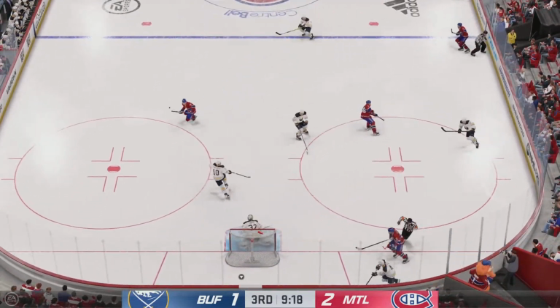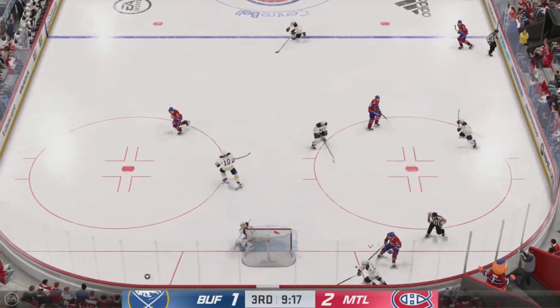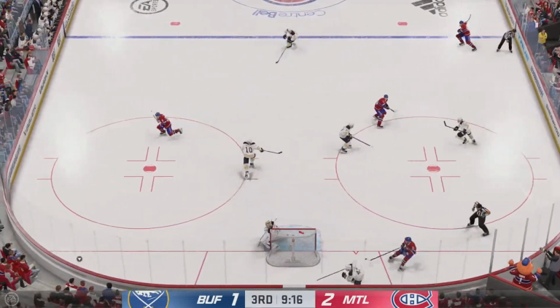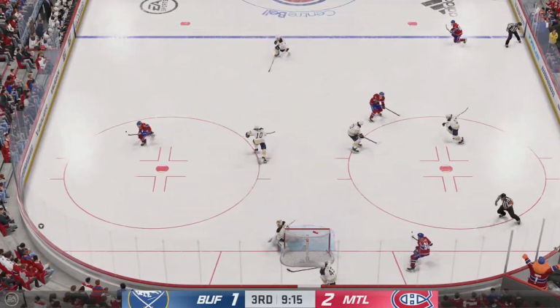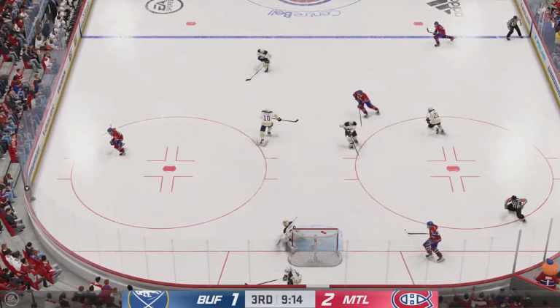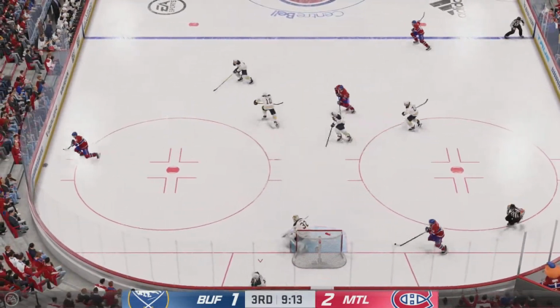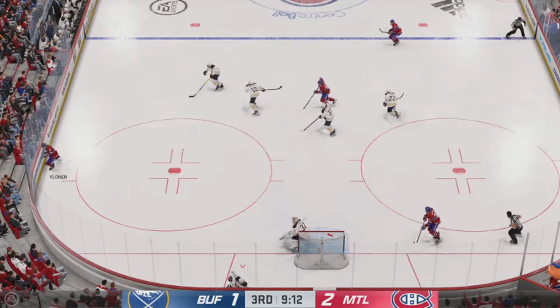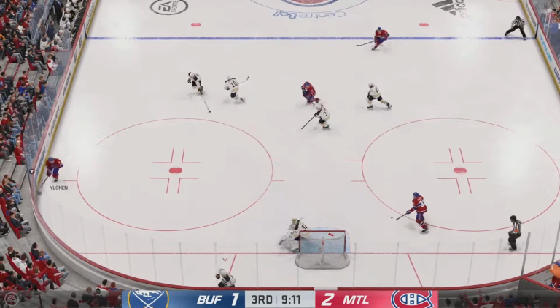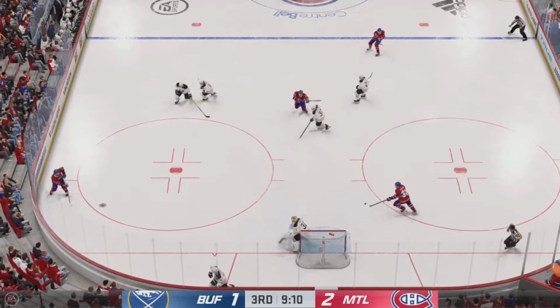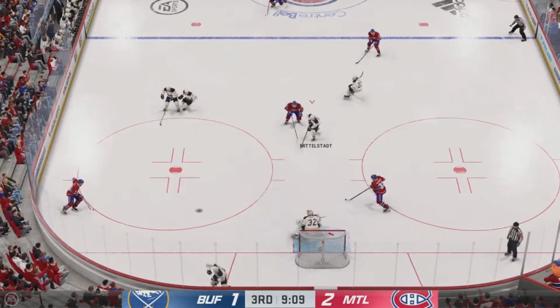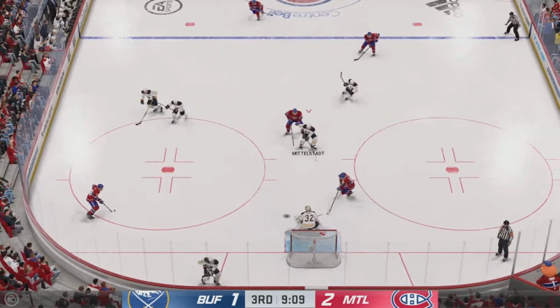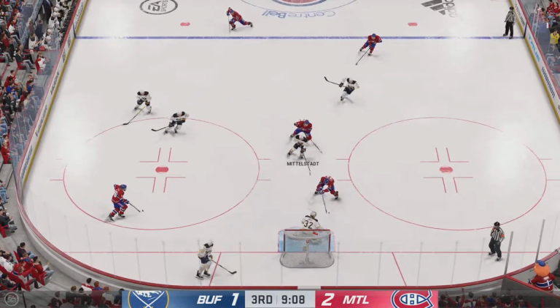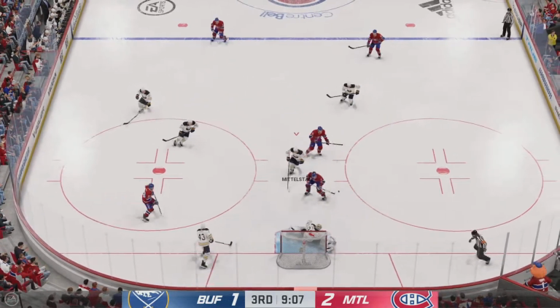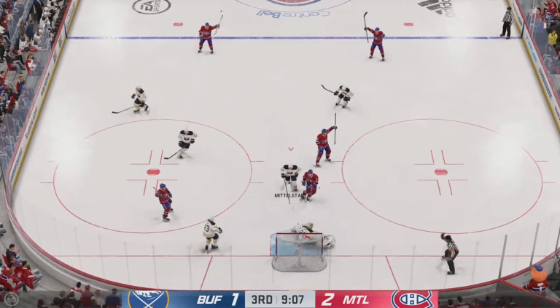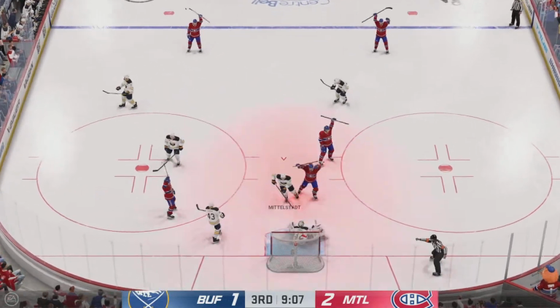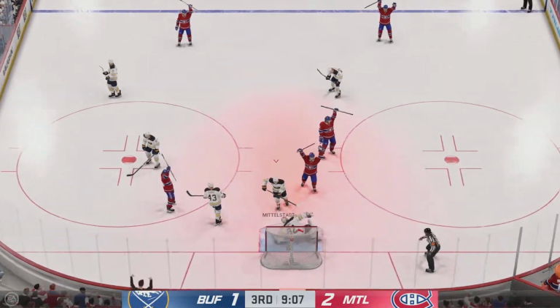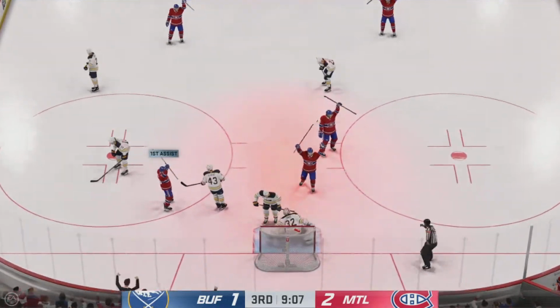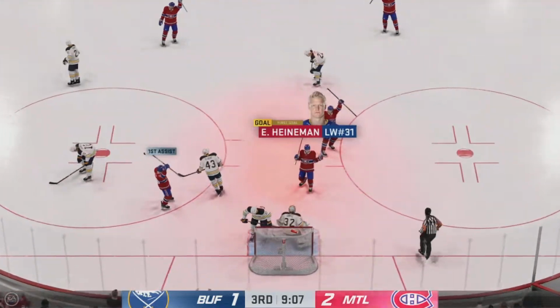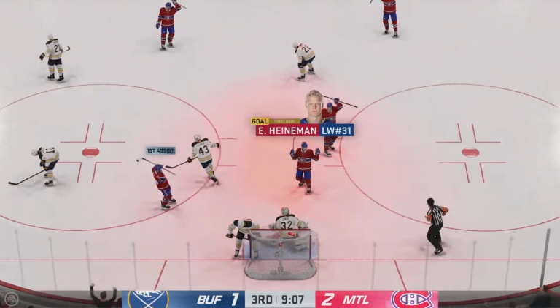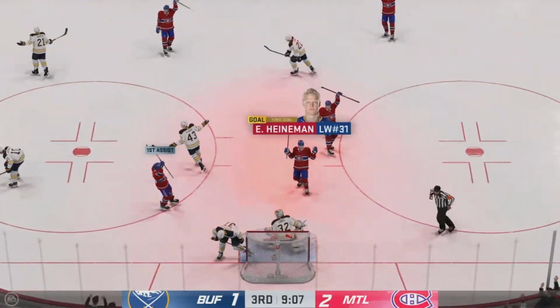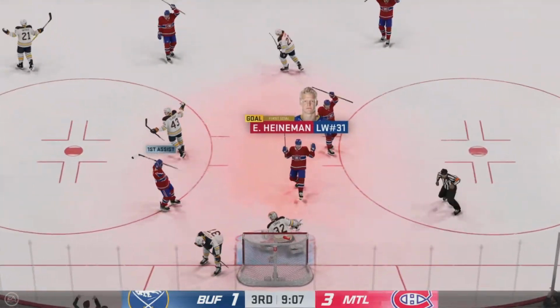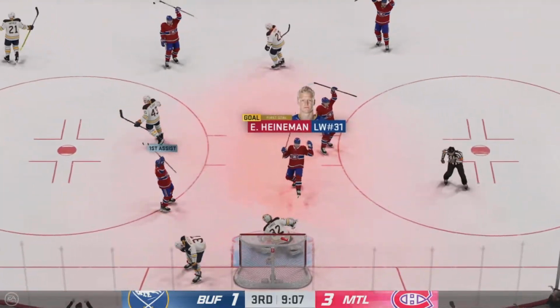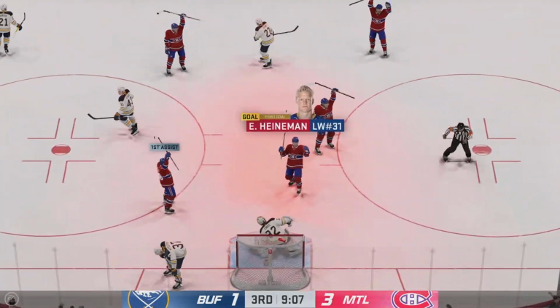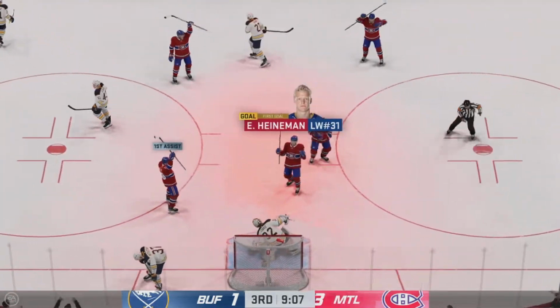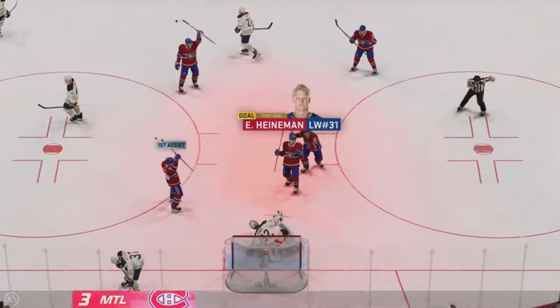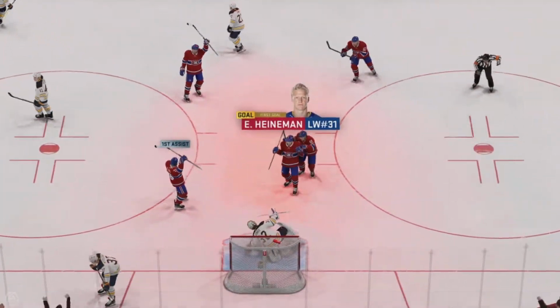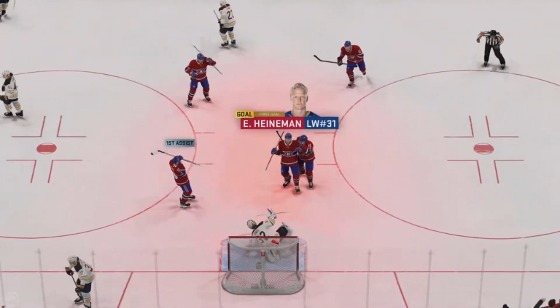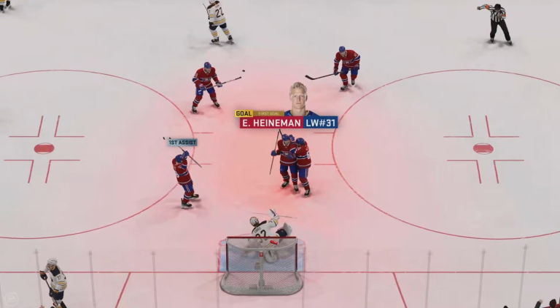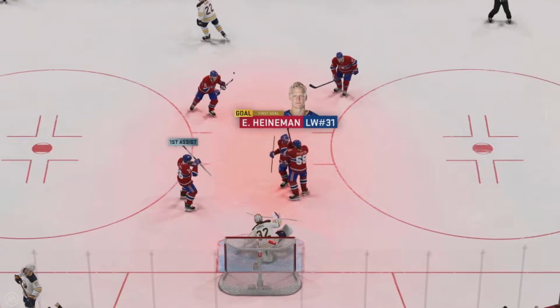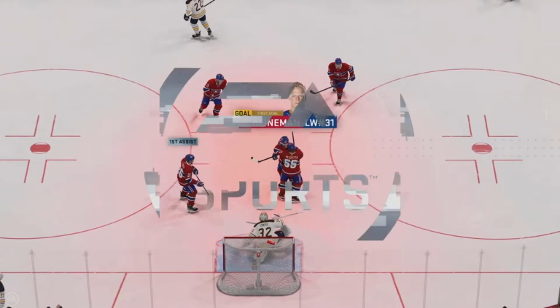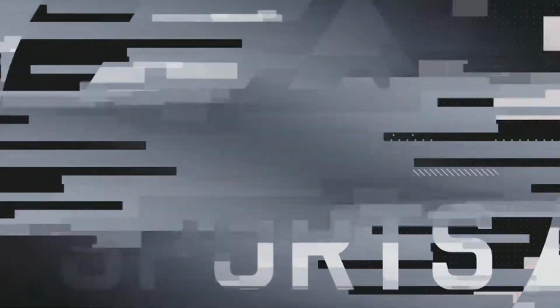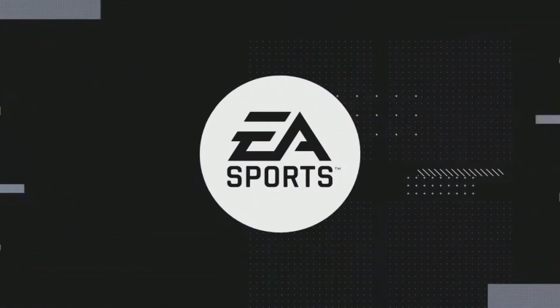Buffalo's got a hold of the puck now. There's a chance in front. He scores! What an opportunity — and delivers!